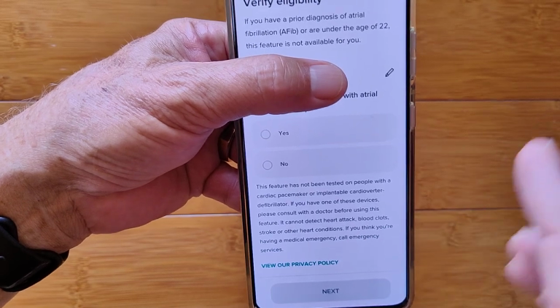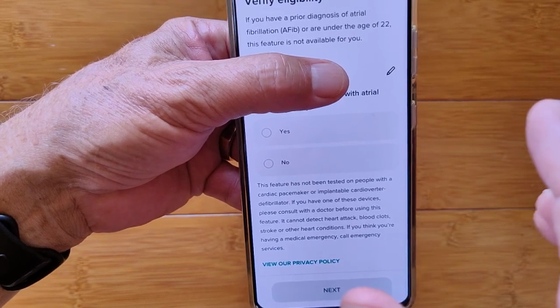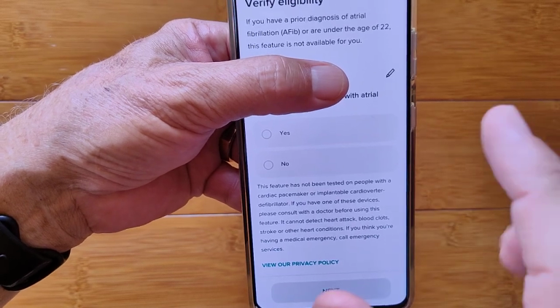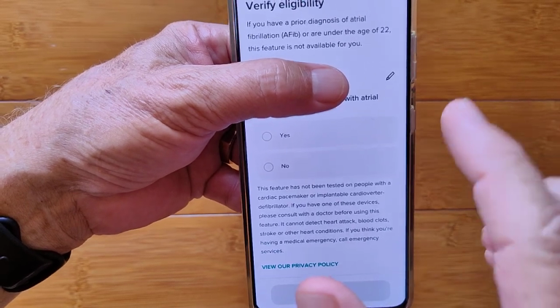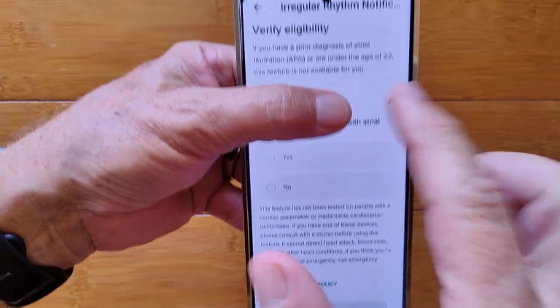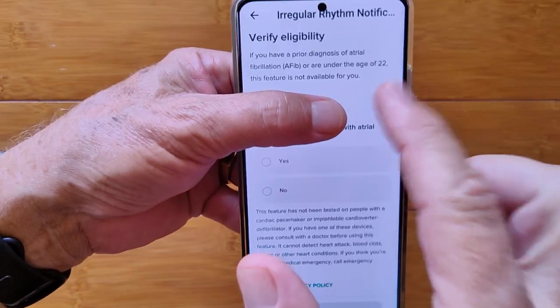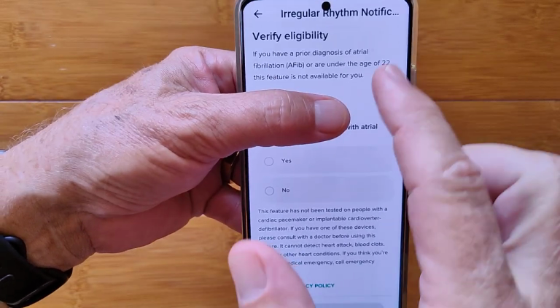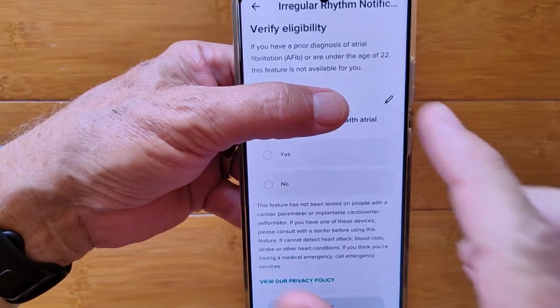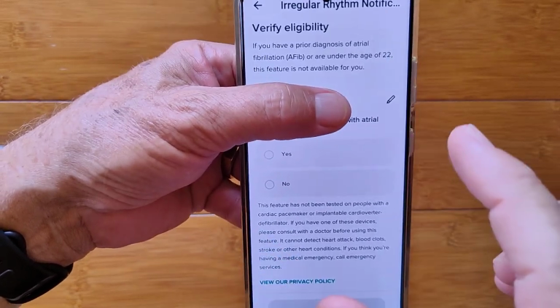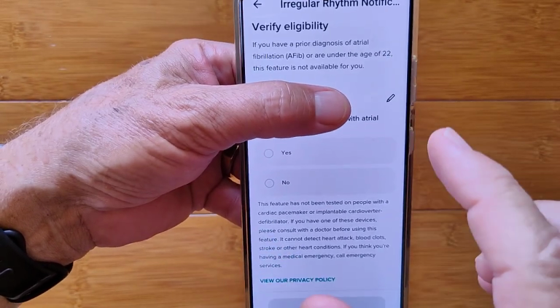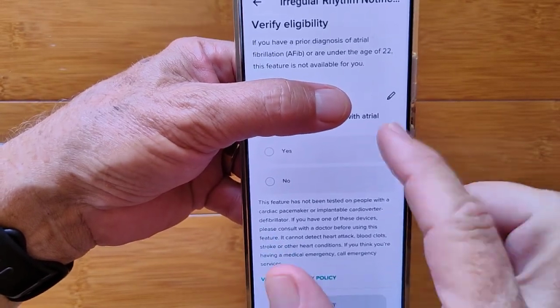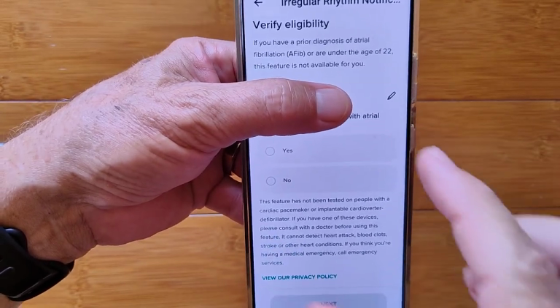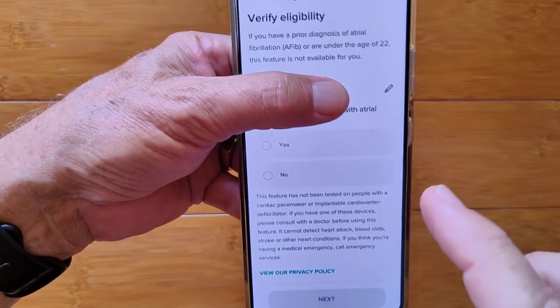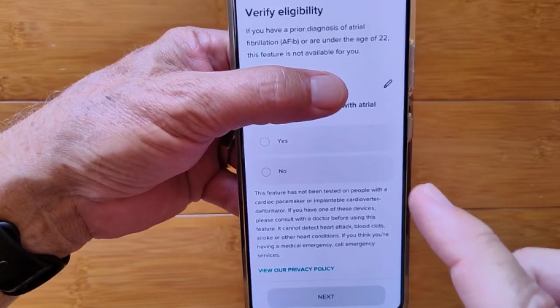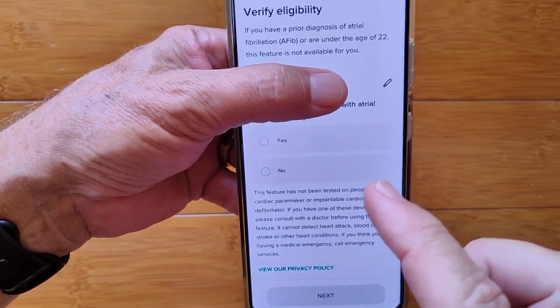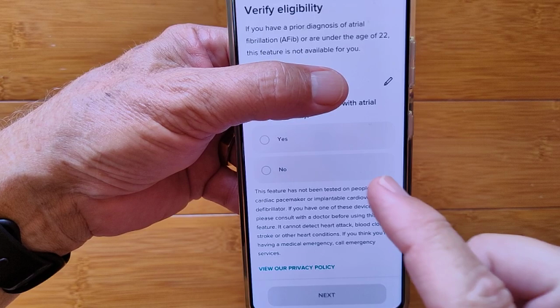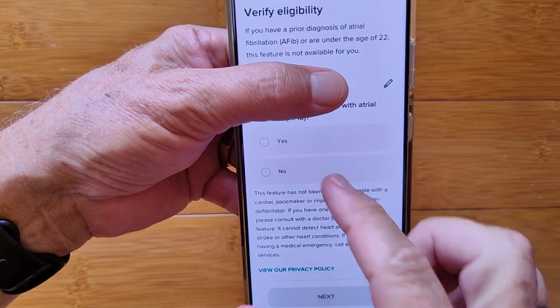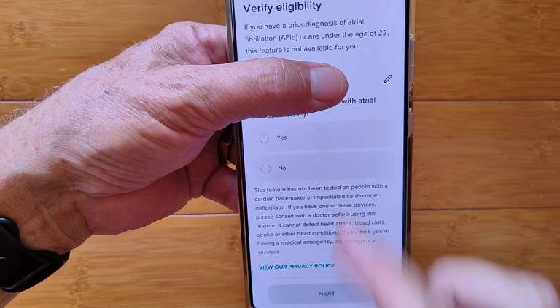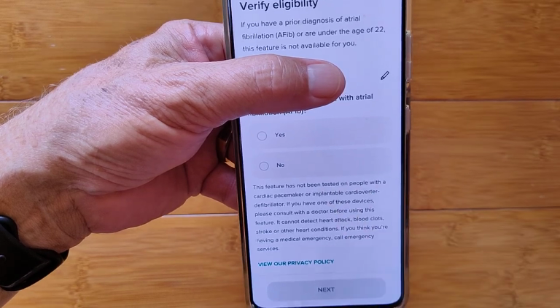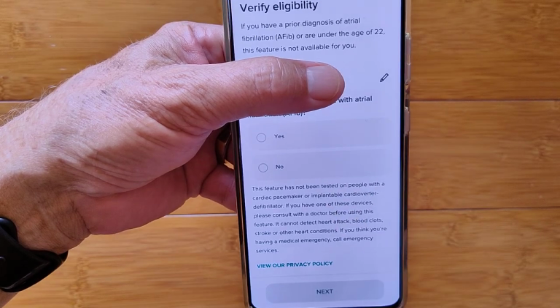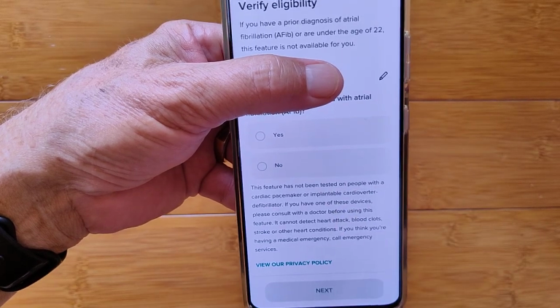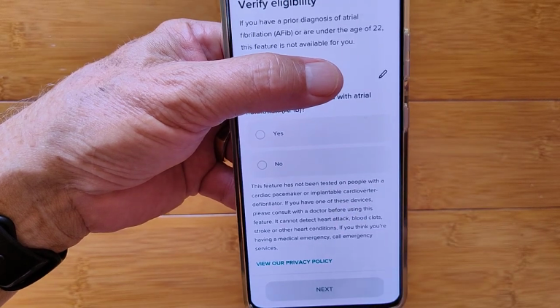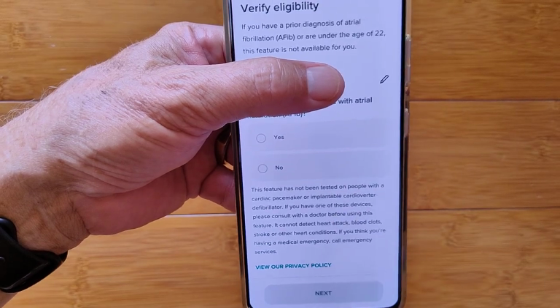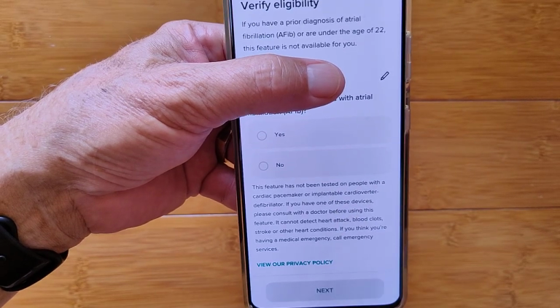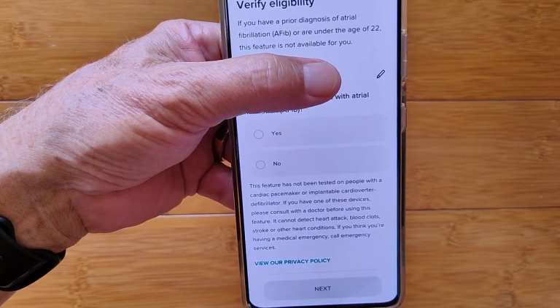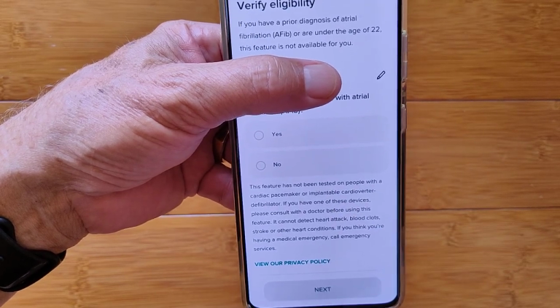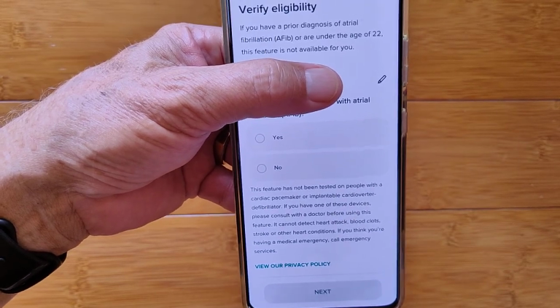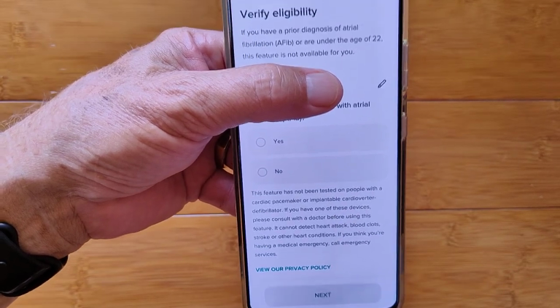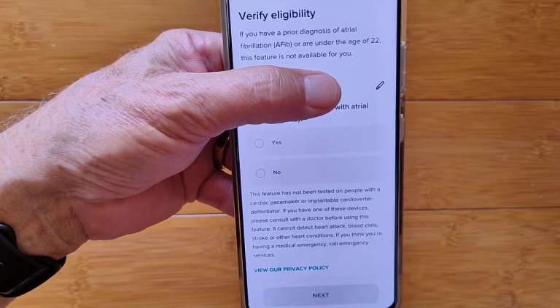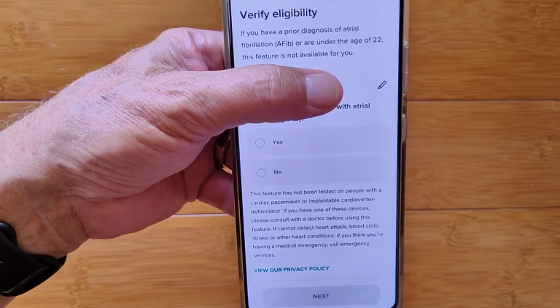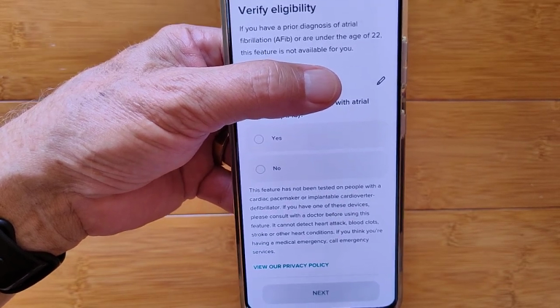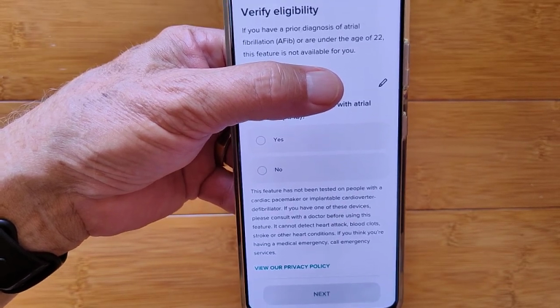So if you meet the criteria — correct birth date and no prior AFib diagnosis — and hit next, you can get in.